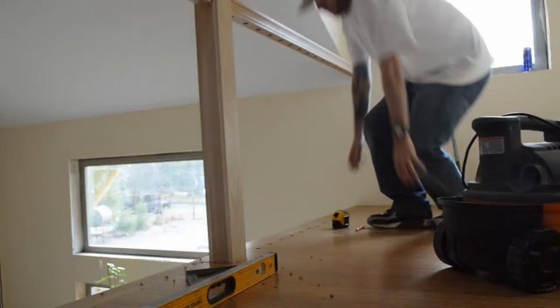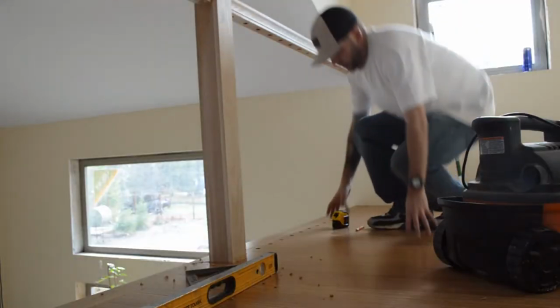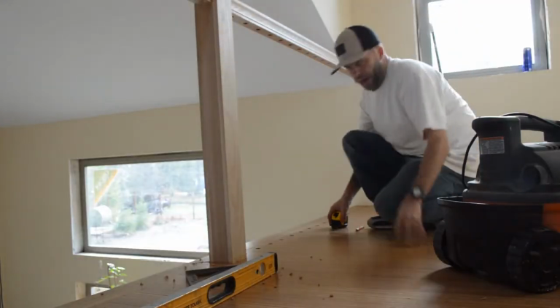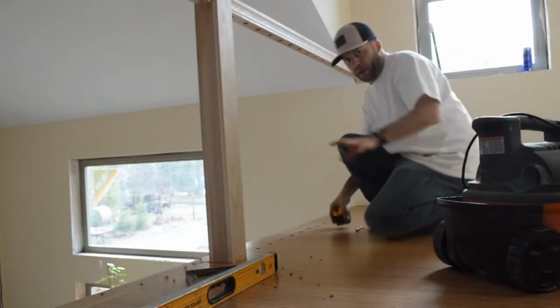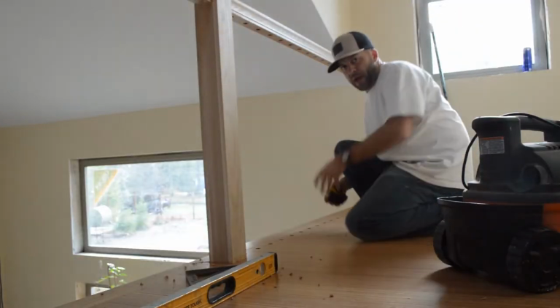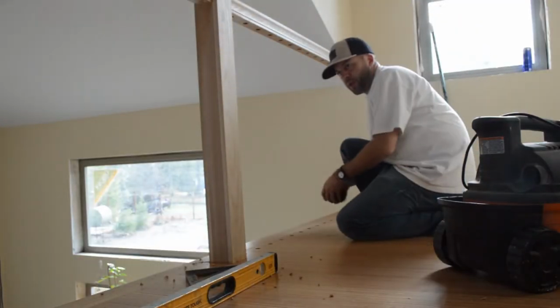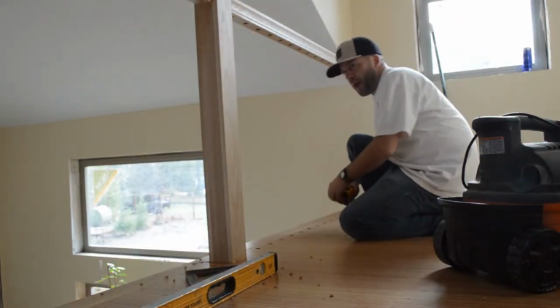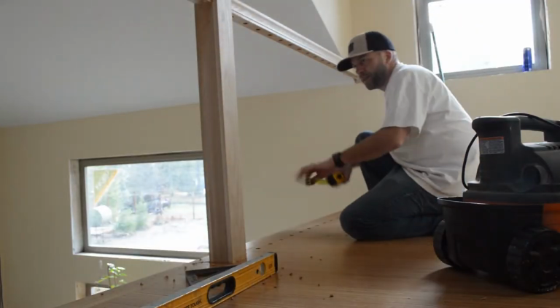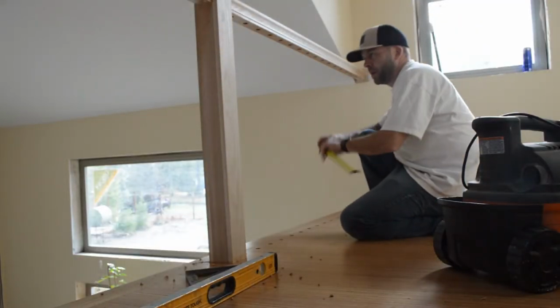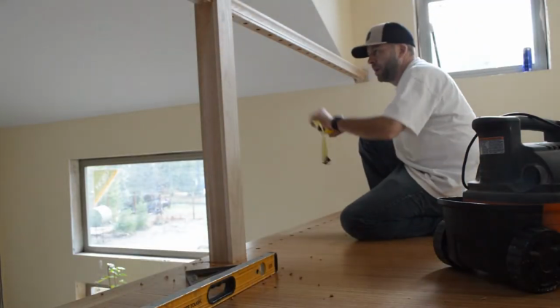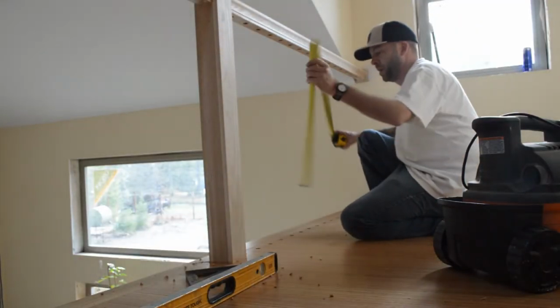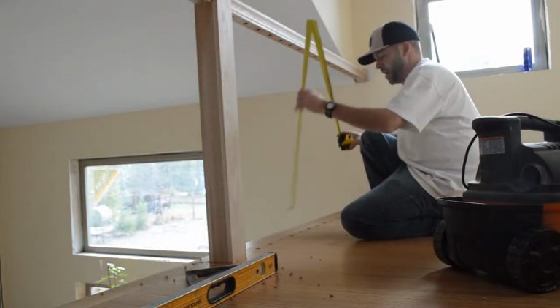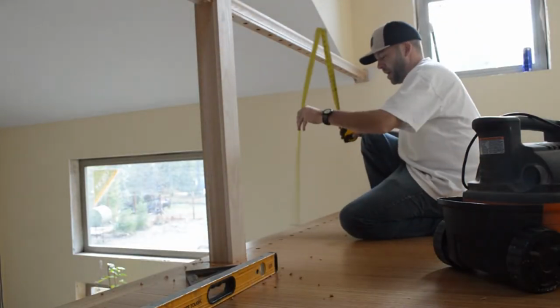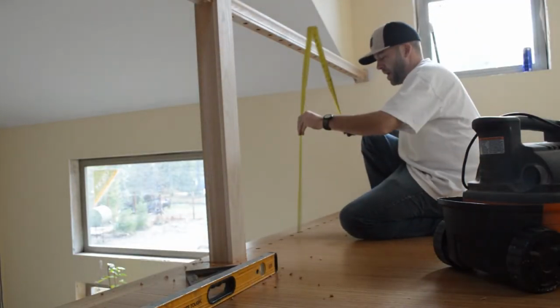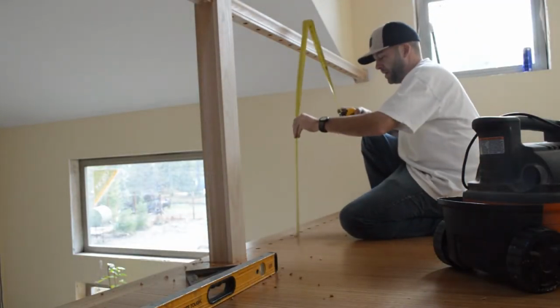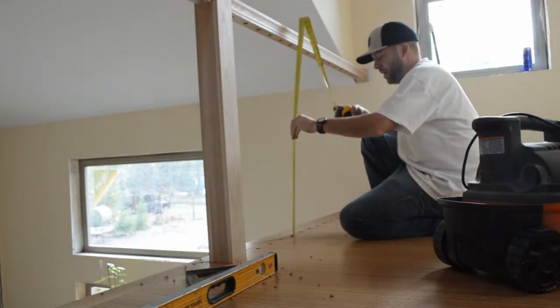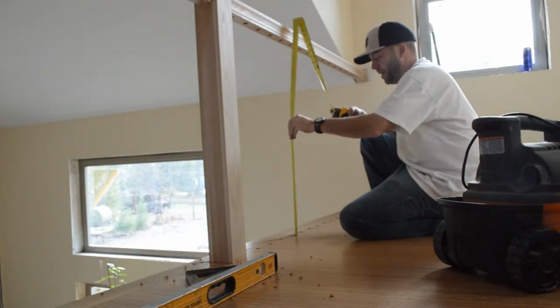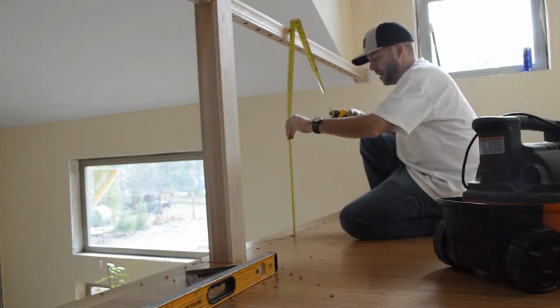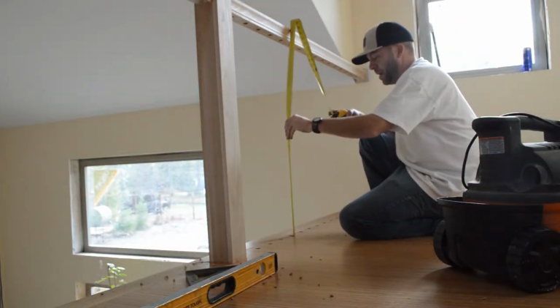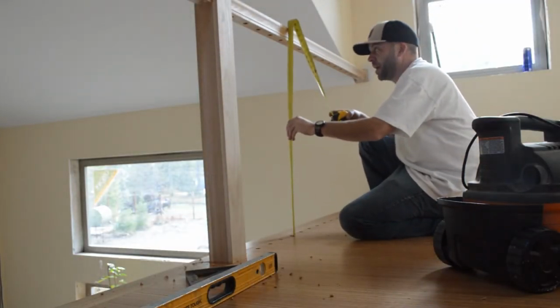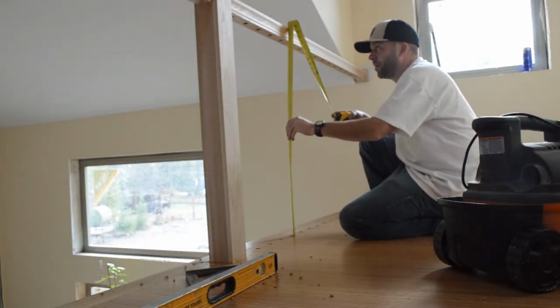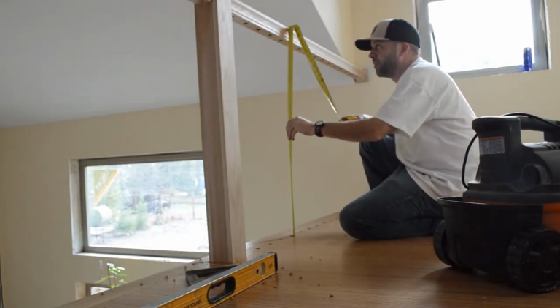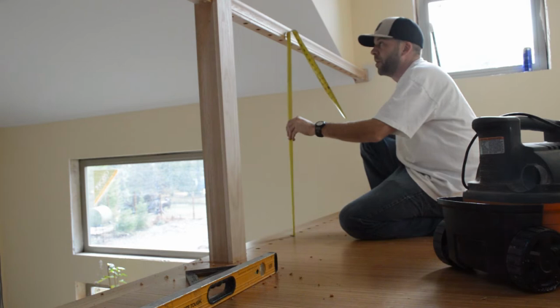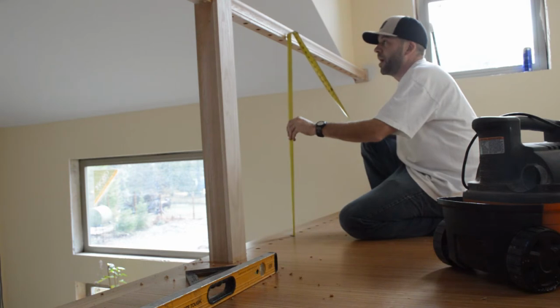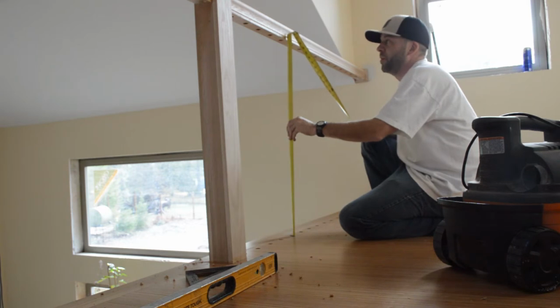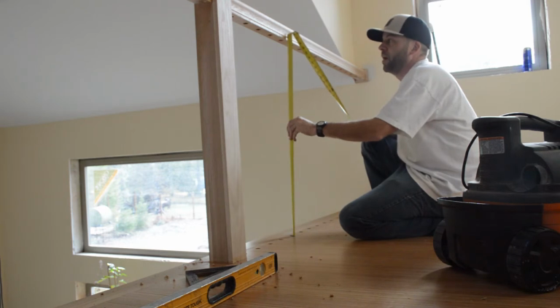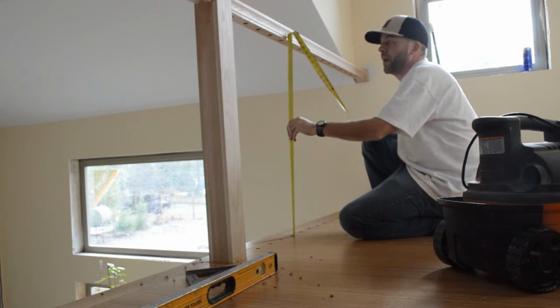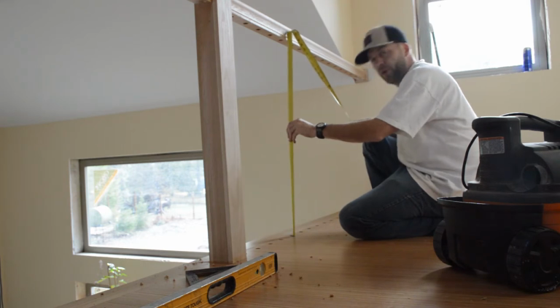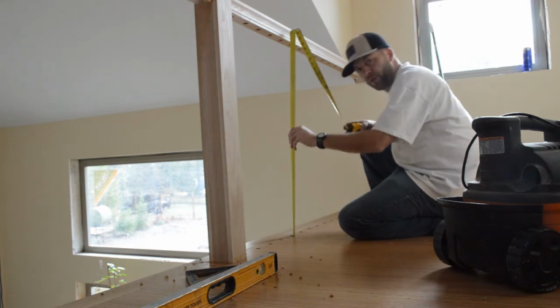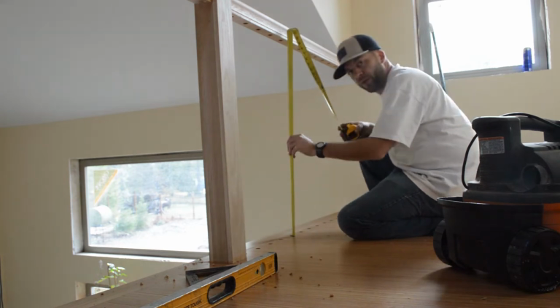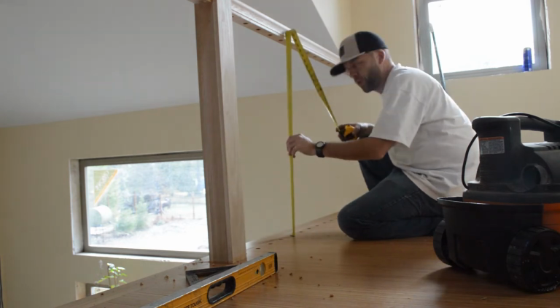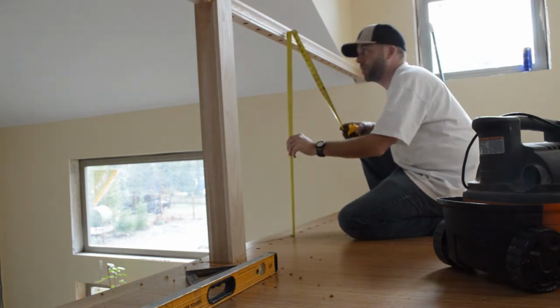Now we're going to measure the baluster height from floor to bottom rail — we've got 33 and three-quarters inches.